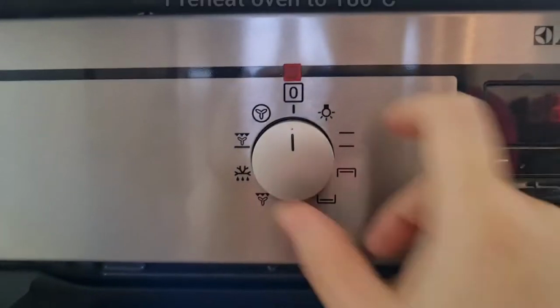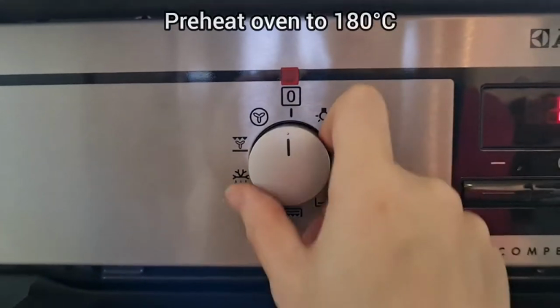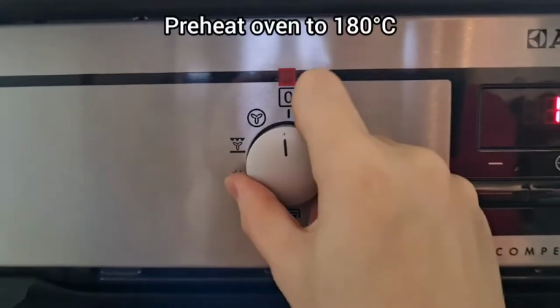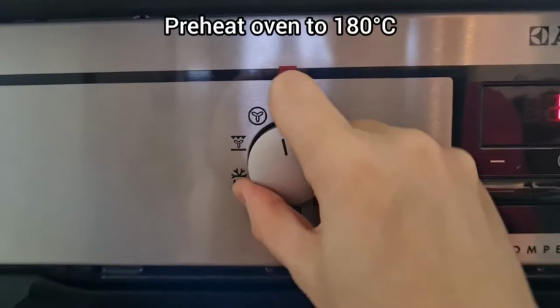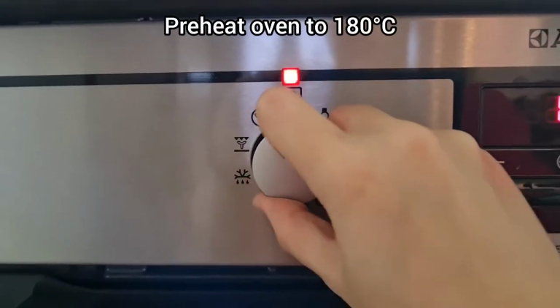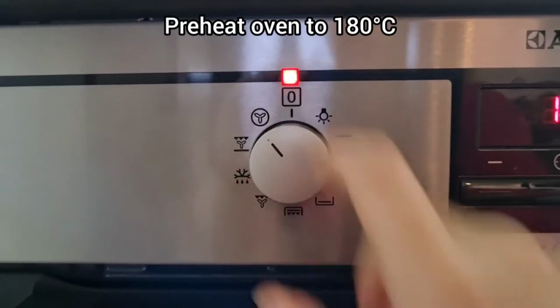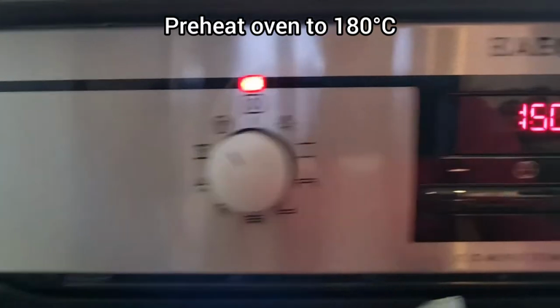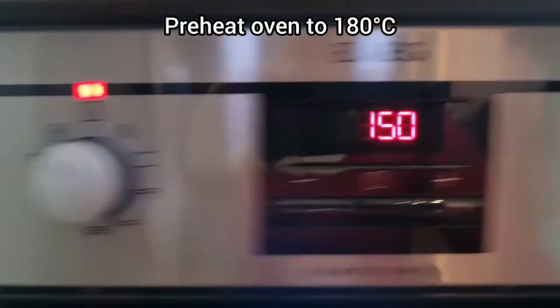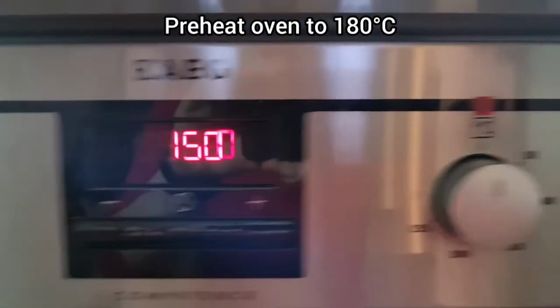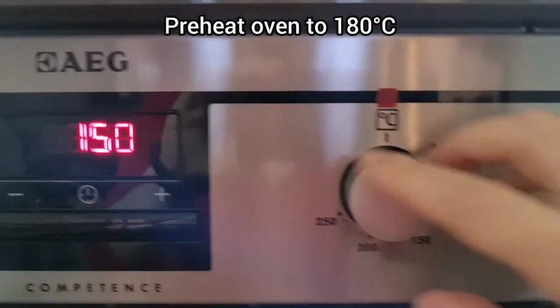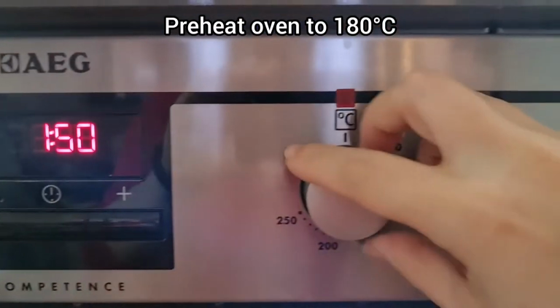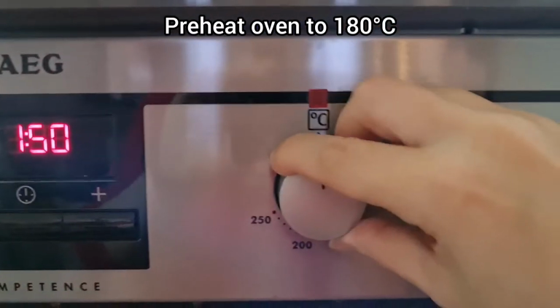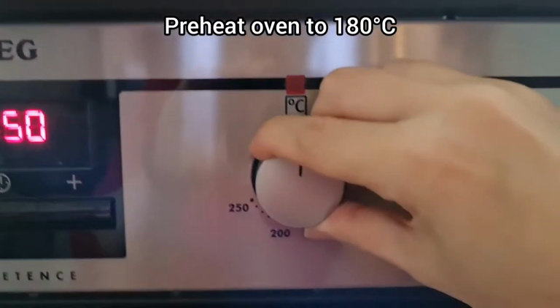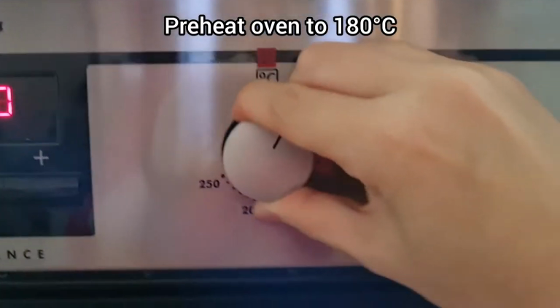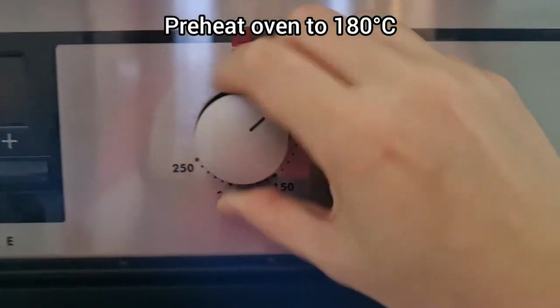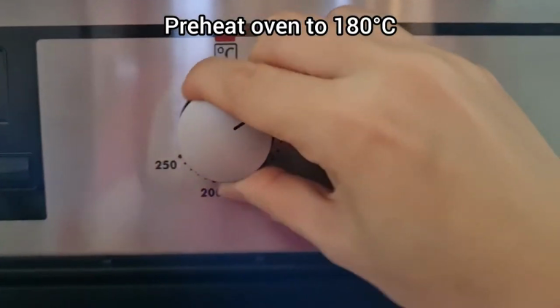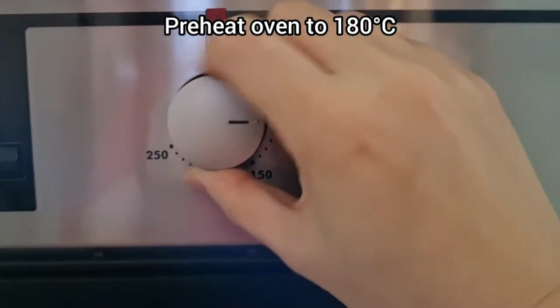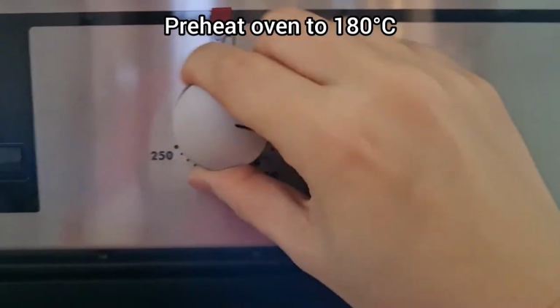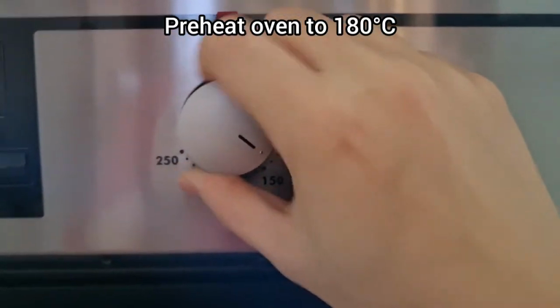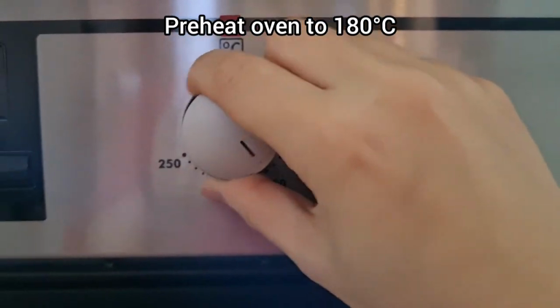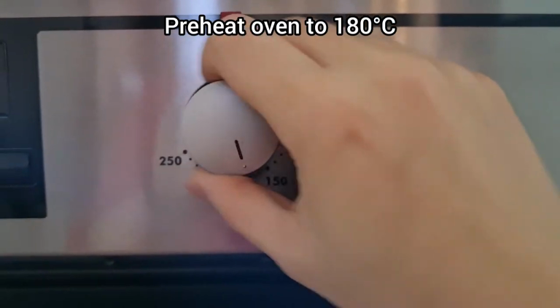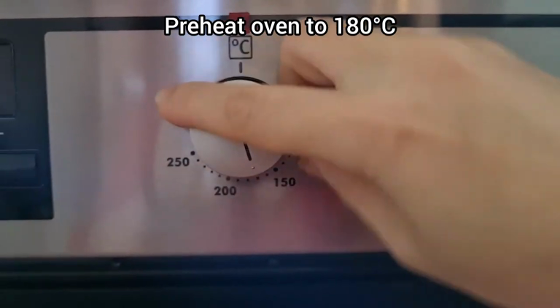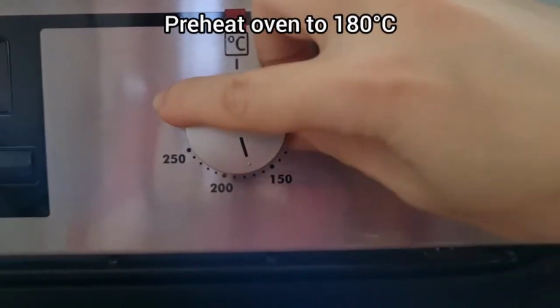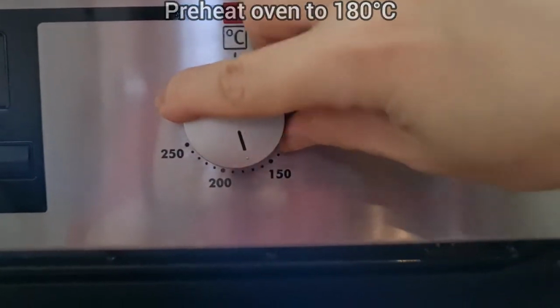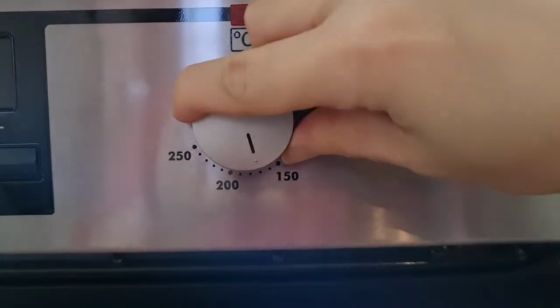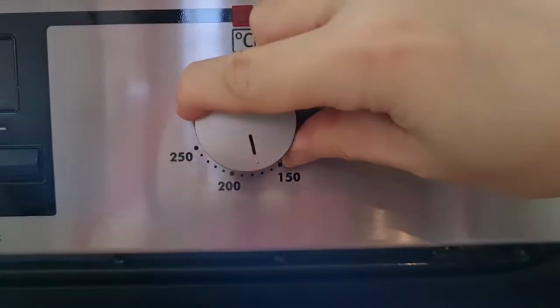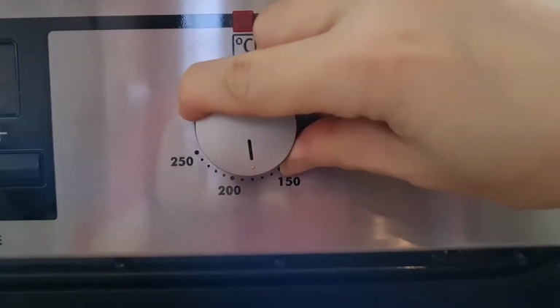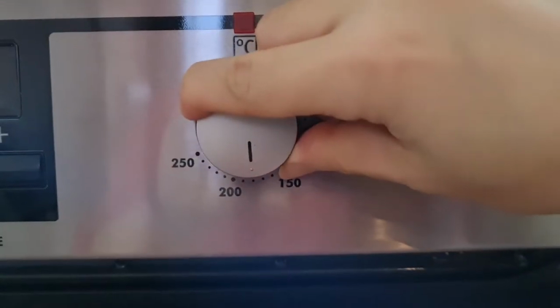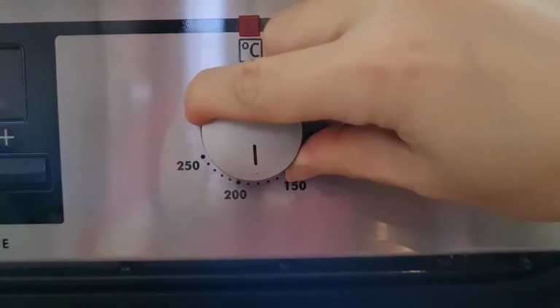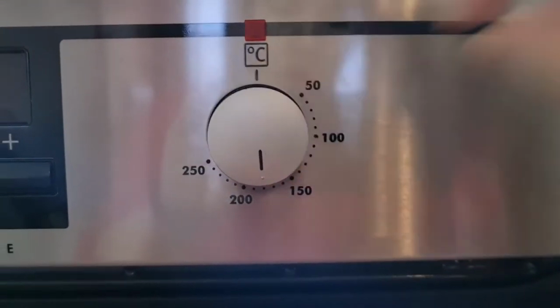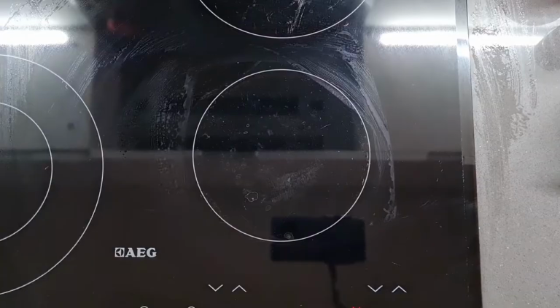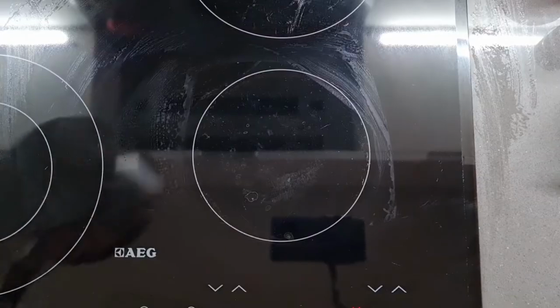Now we're going to preheat the oven to 180 degrees C, so make sure the oven is nice and hot for your cakes to go into.